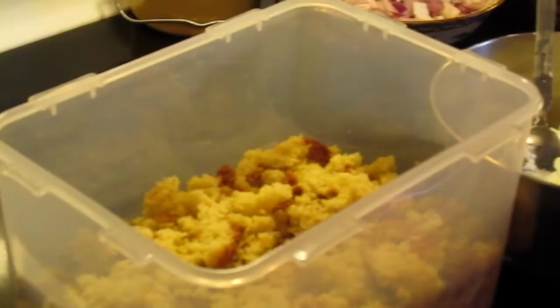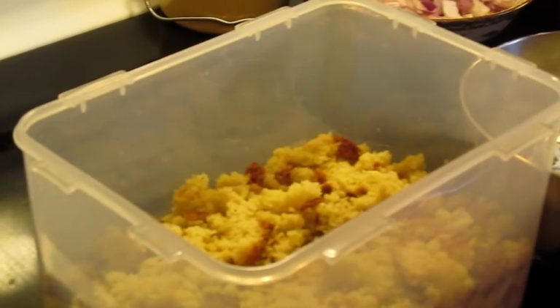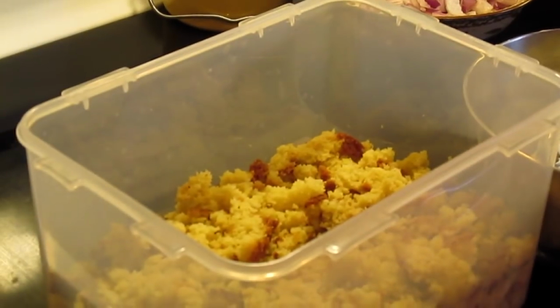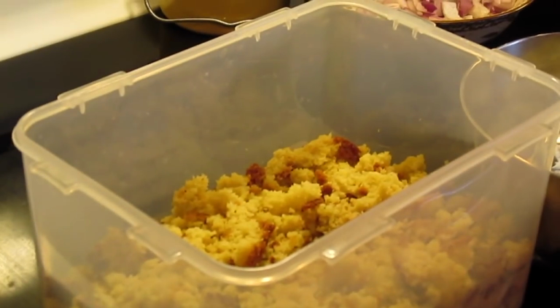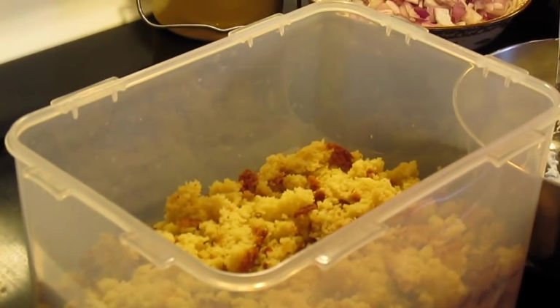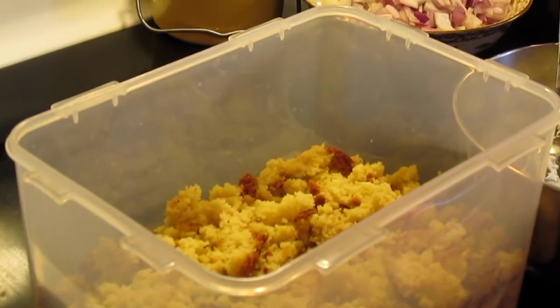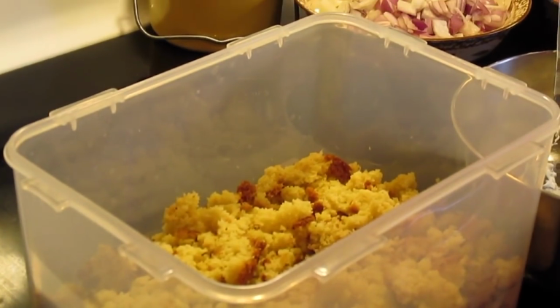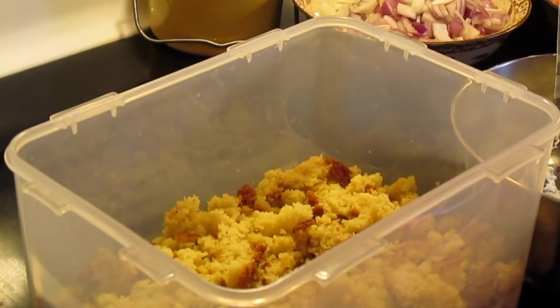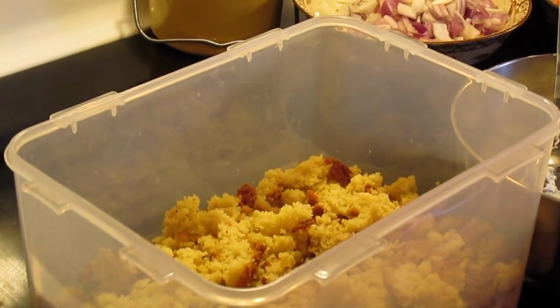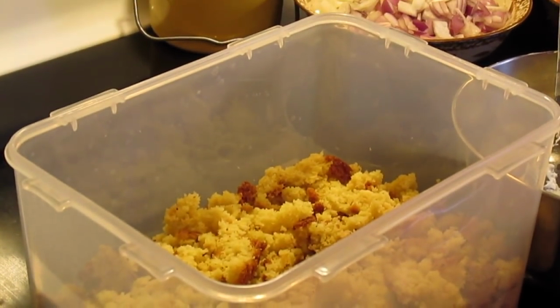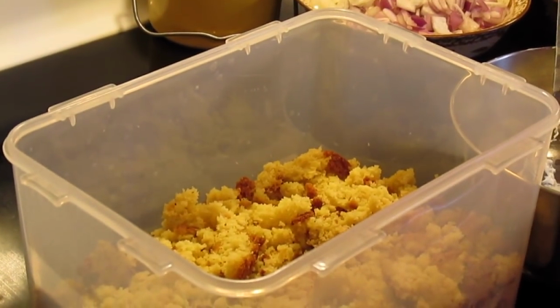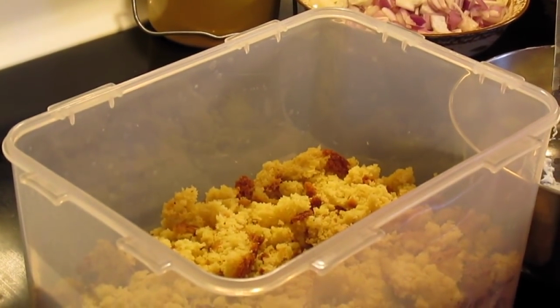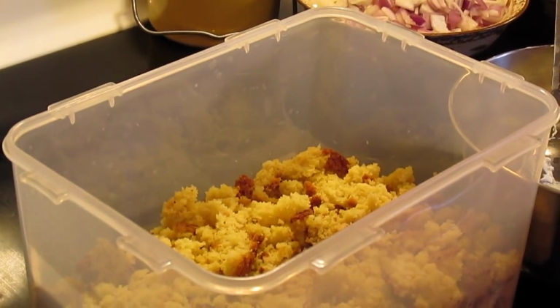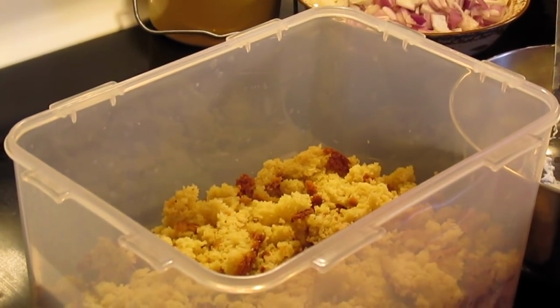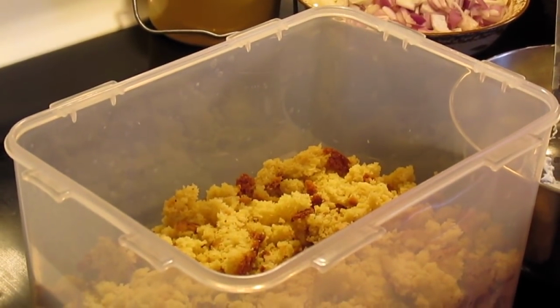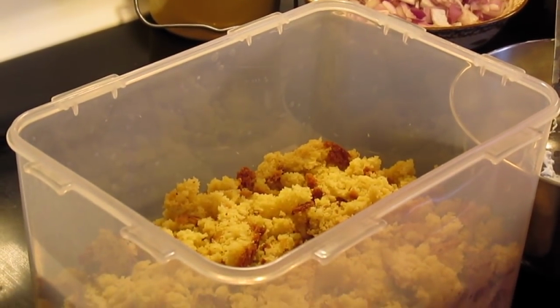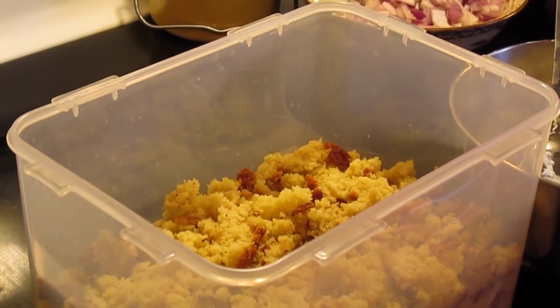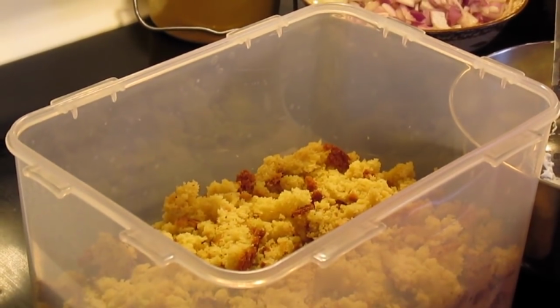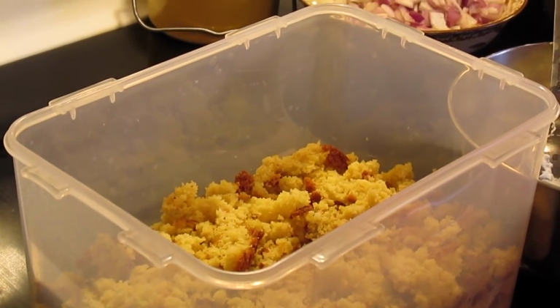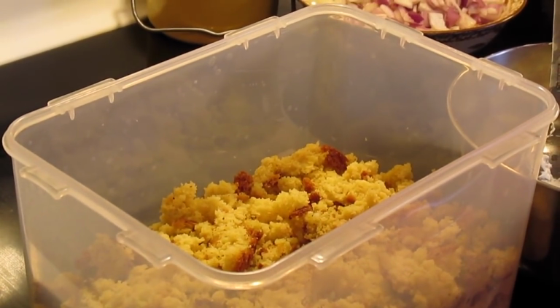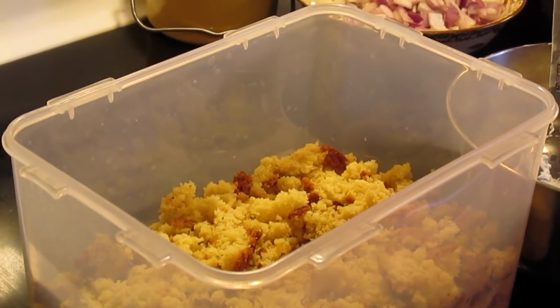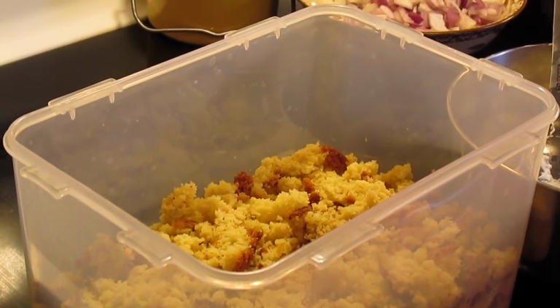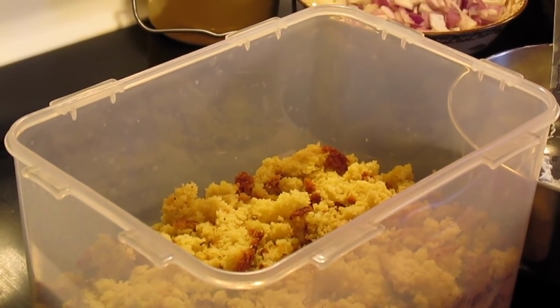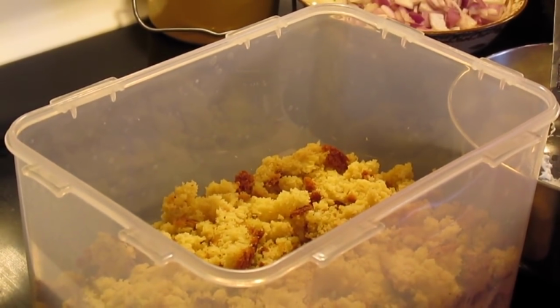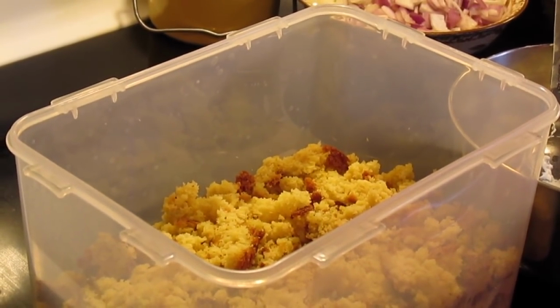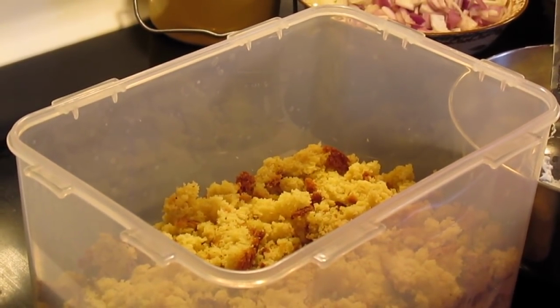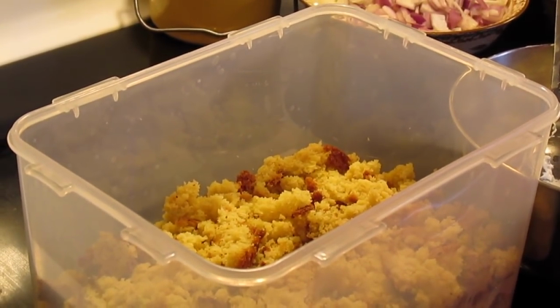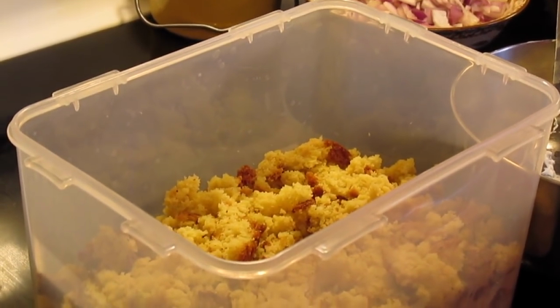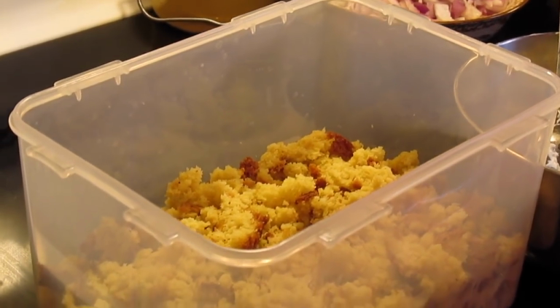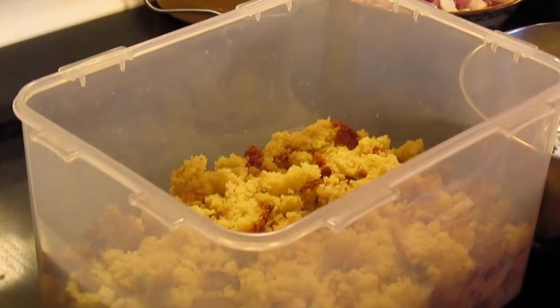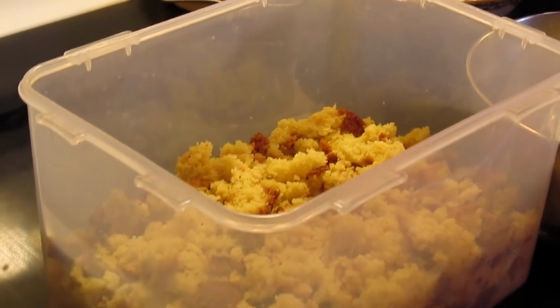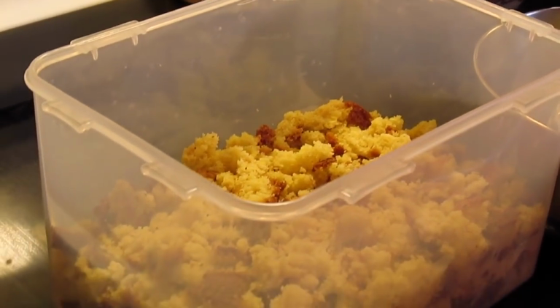Welcome to another episode of Simply Served. Today on the show we're going to make cornbread salad.